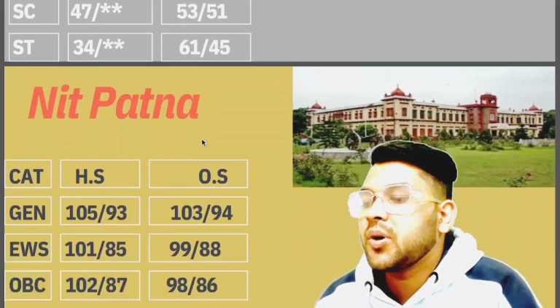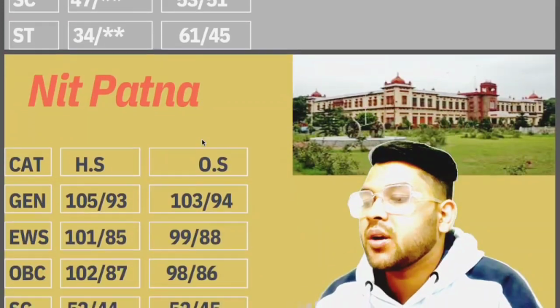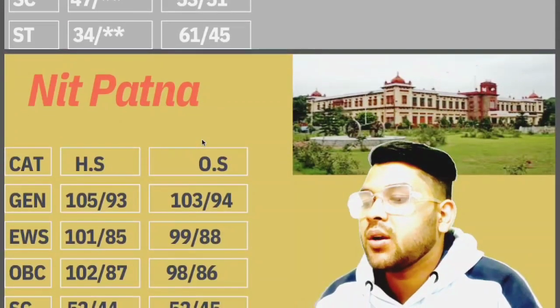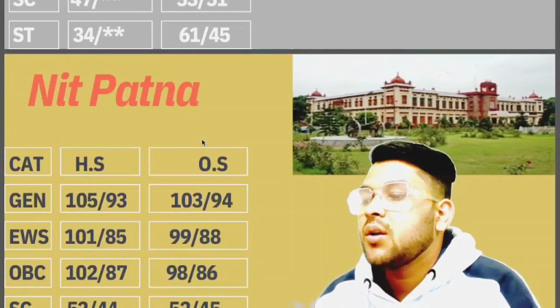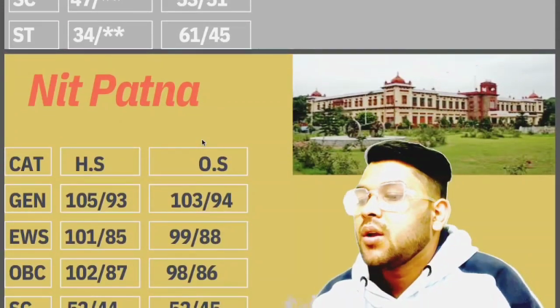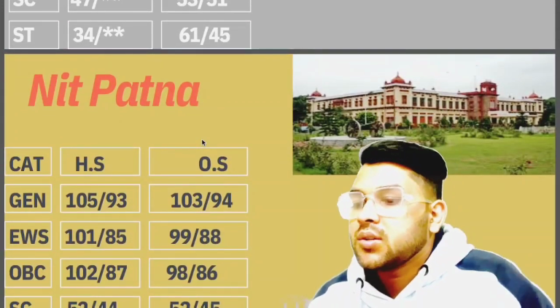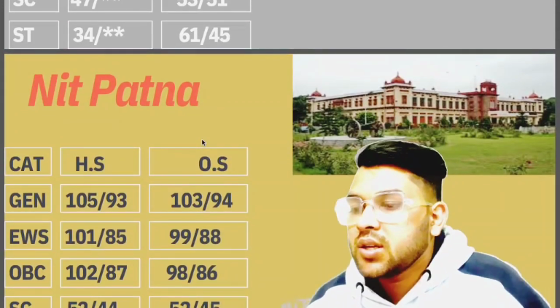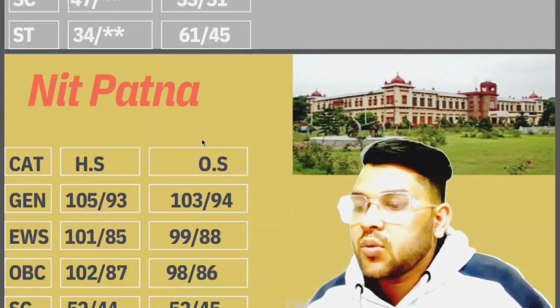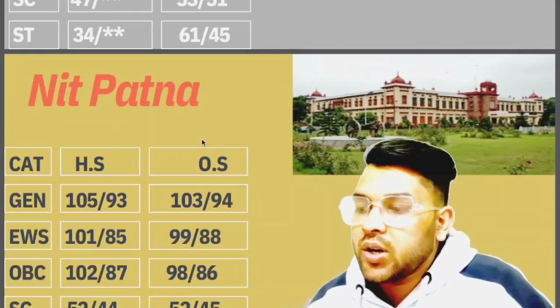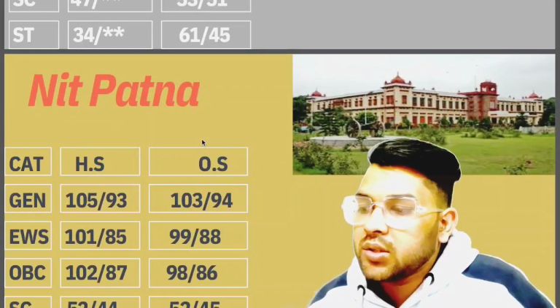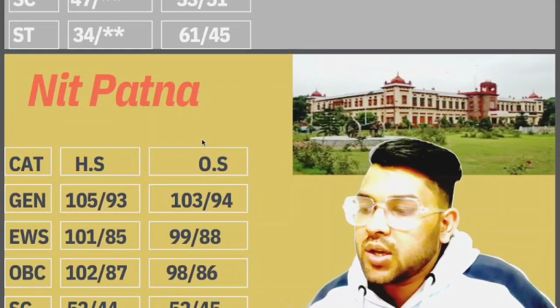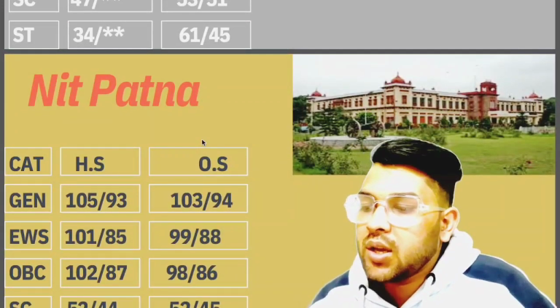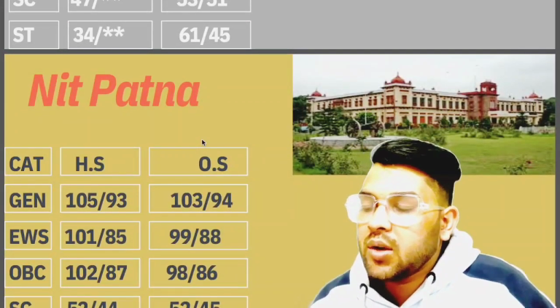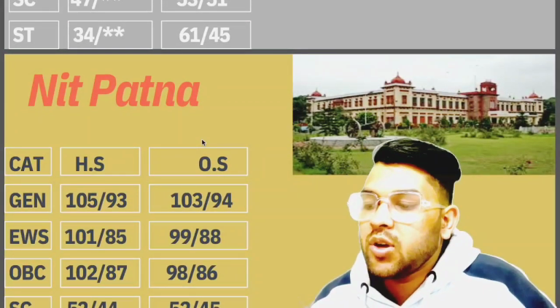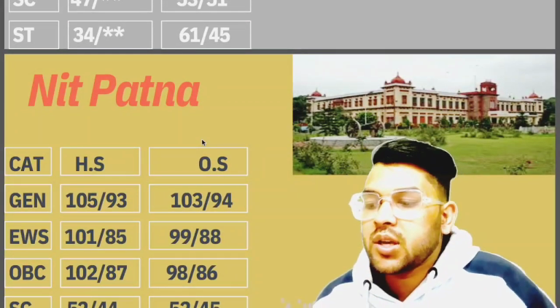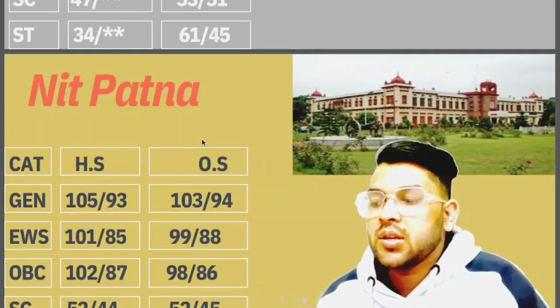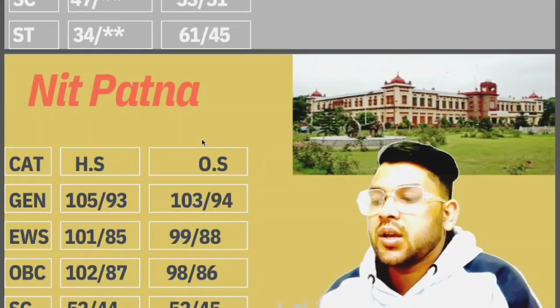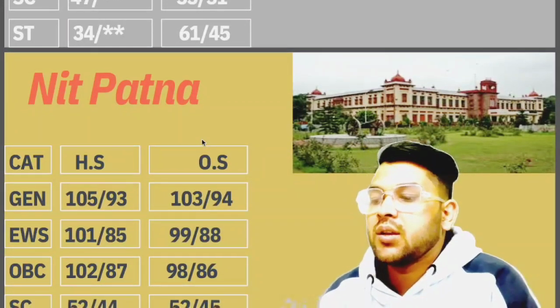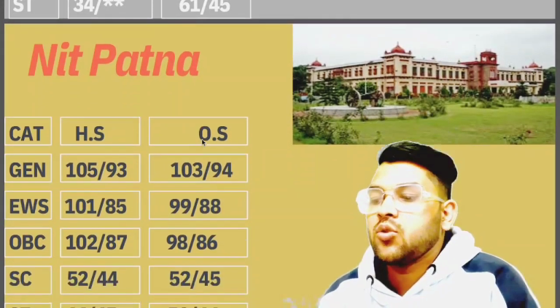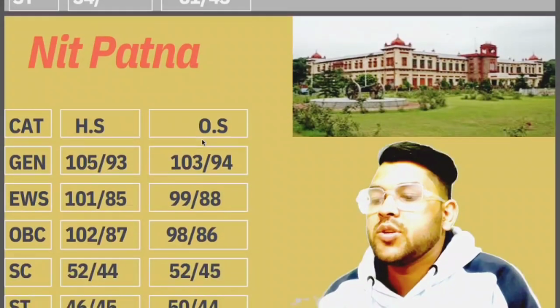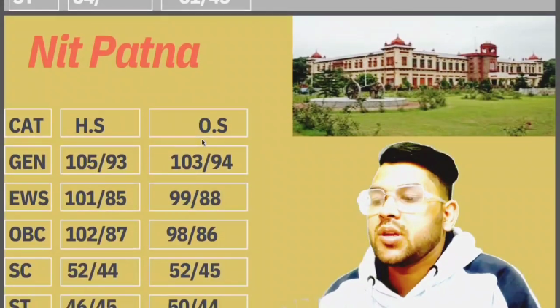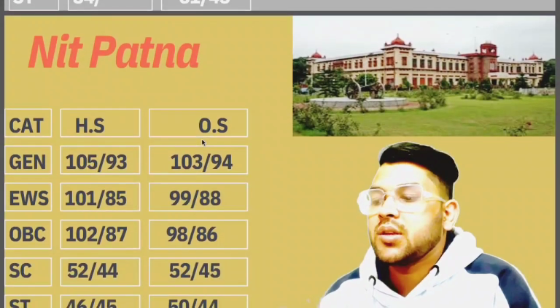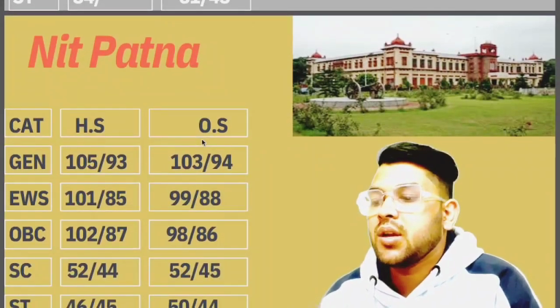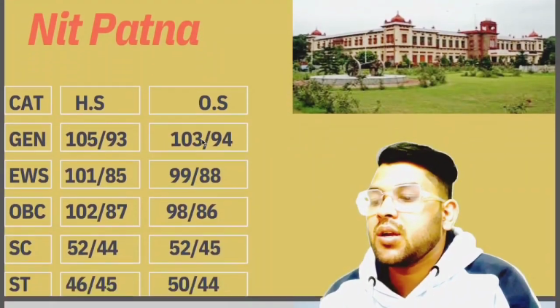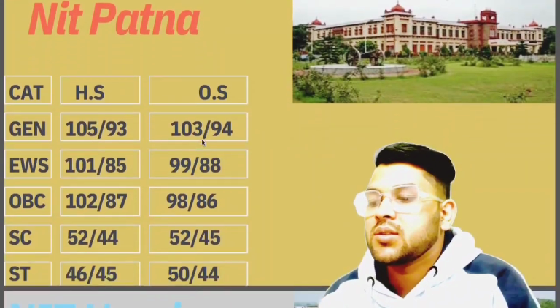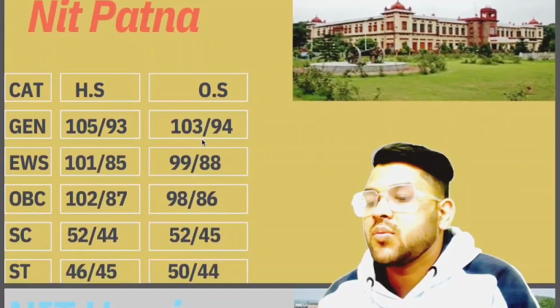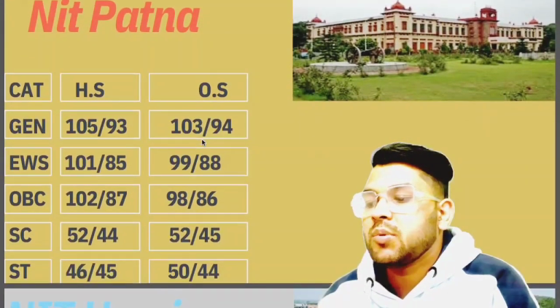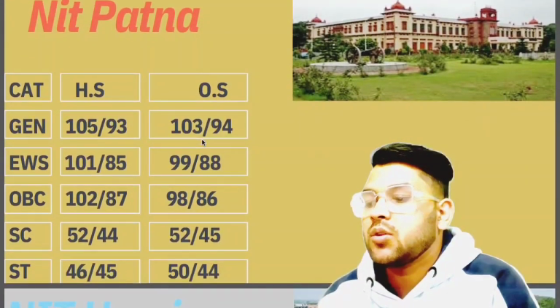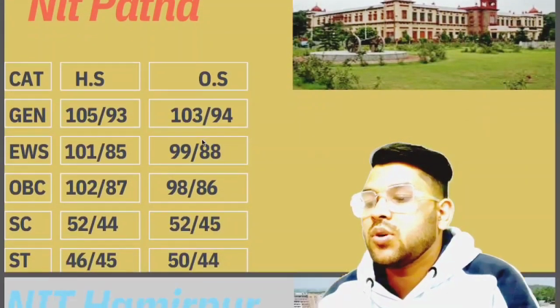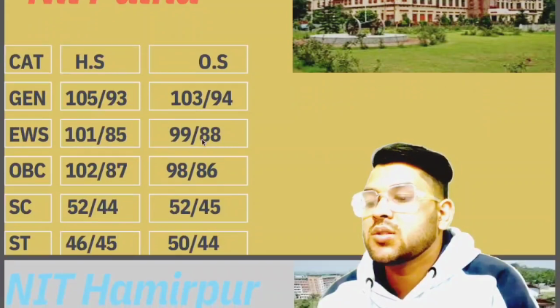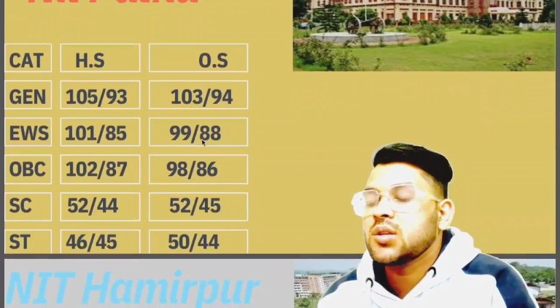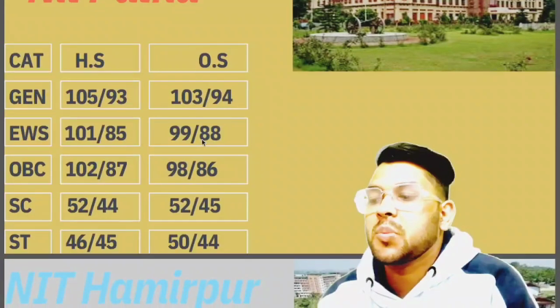Now if you talk about NIT Patna: General 103, EWS 99, OBC 98, SC 52, ST 53.